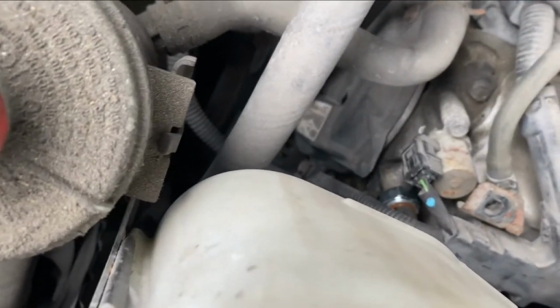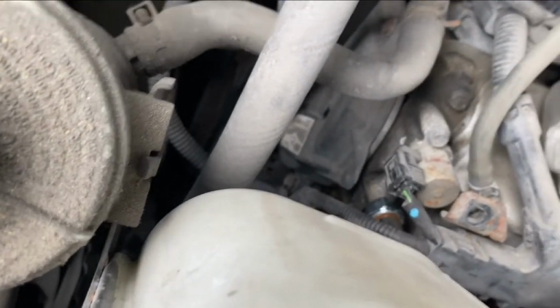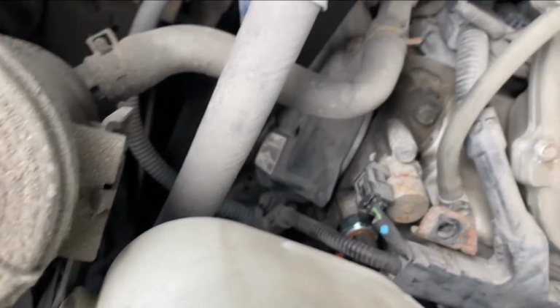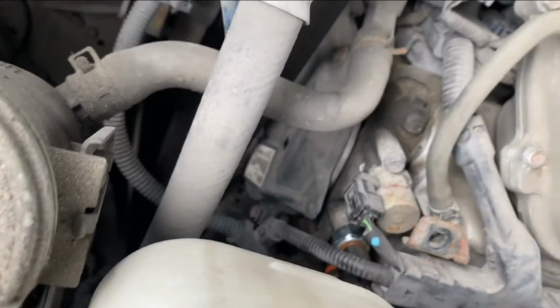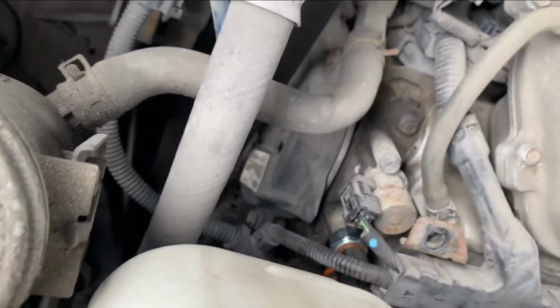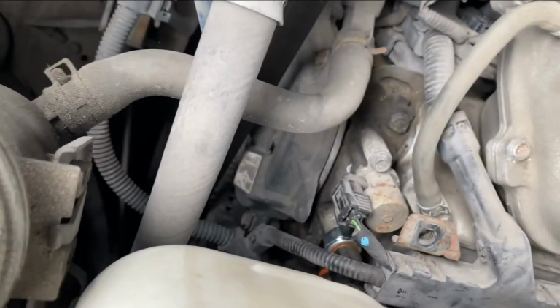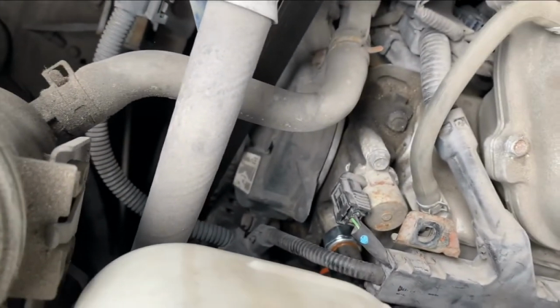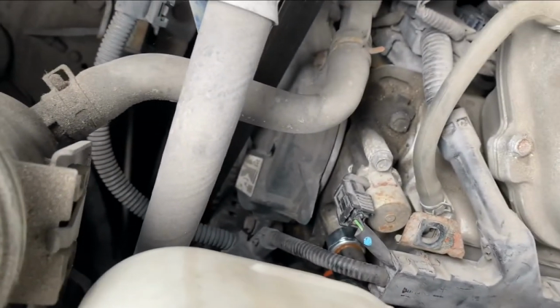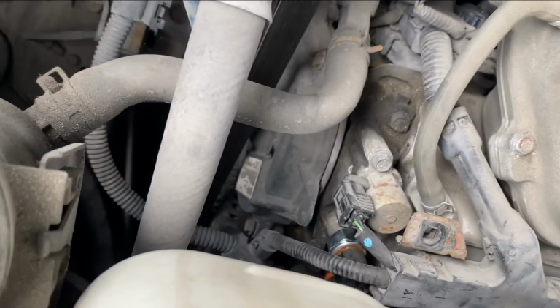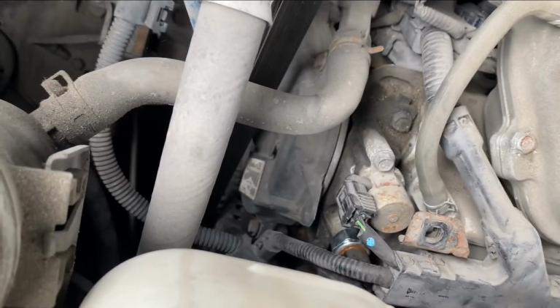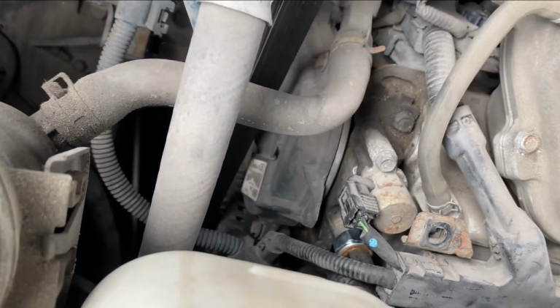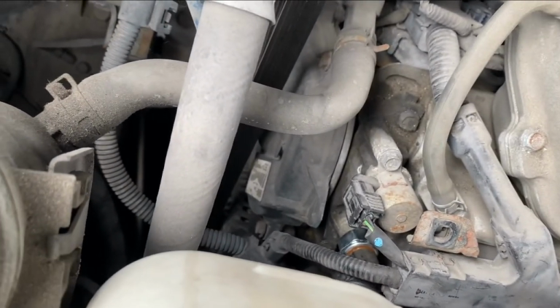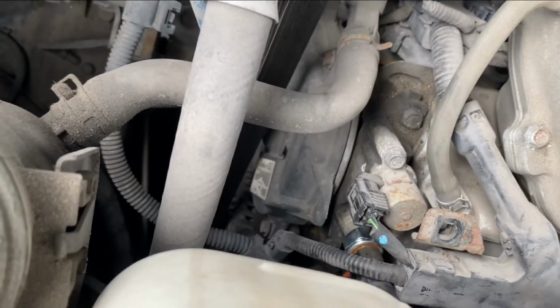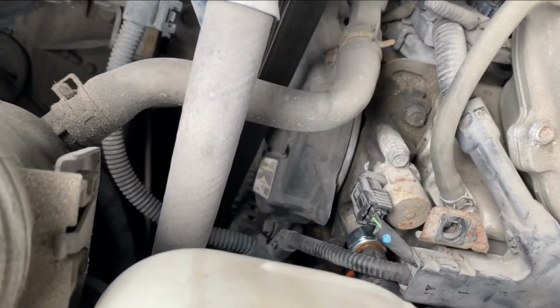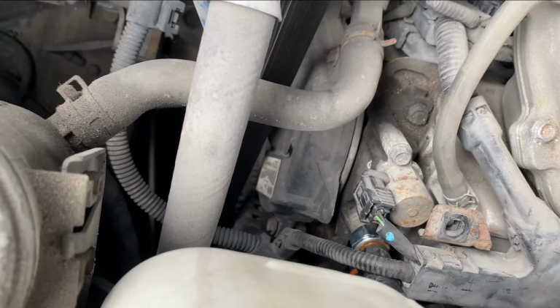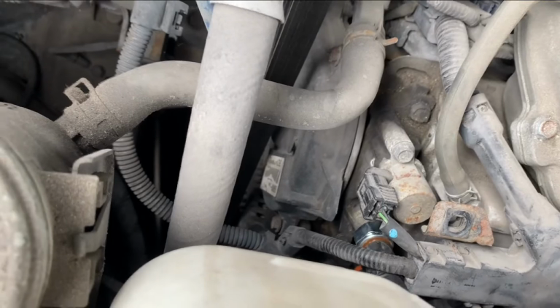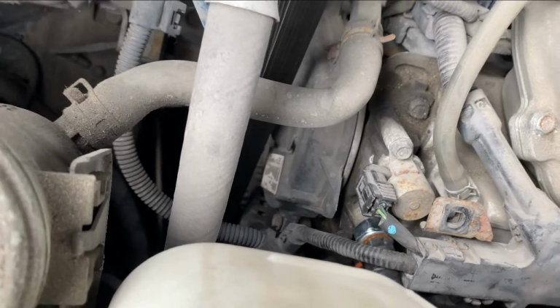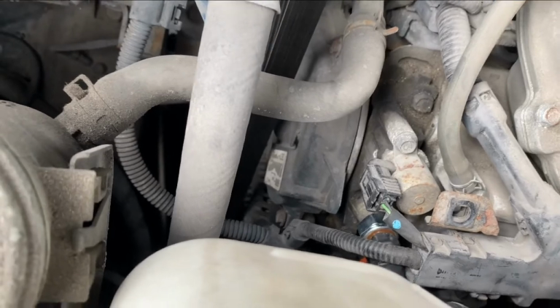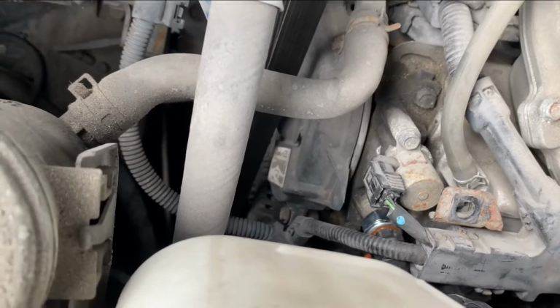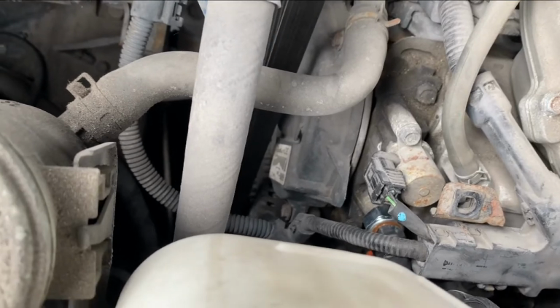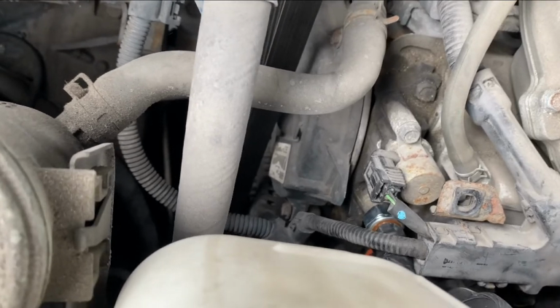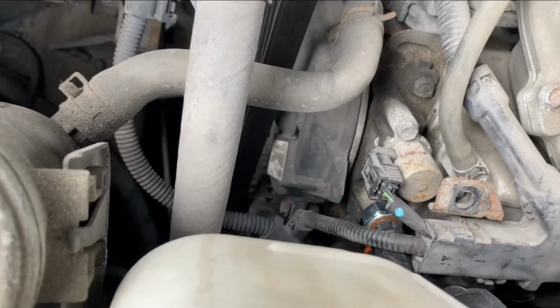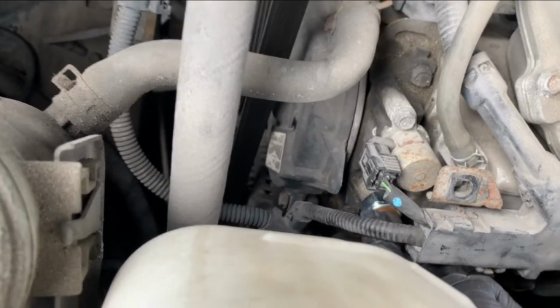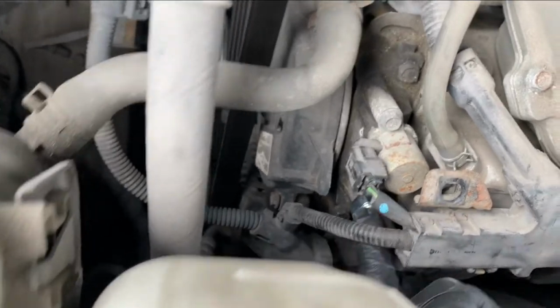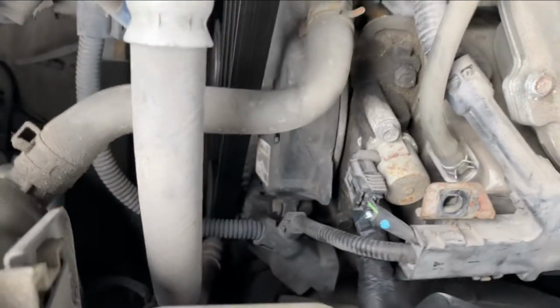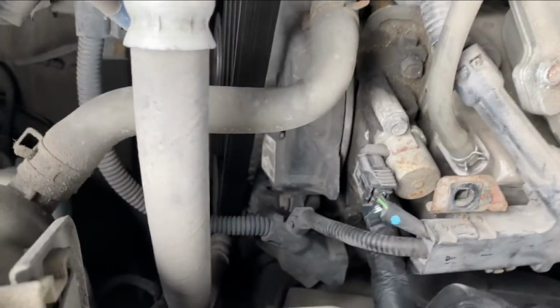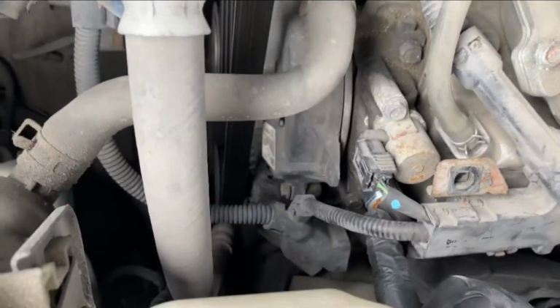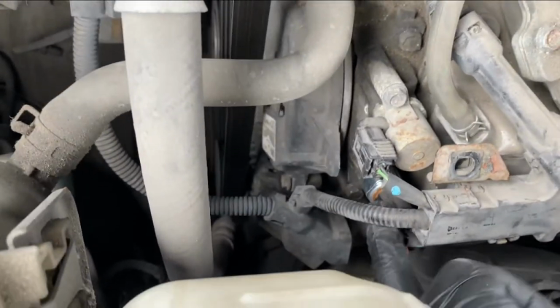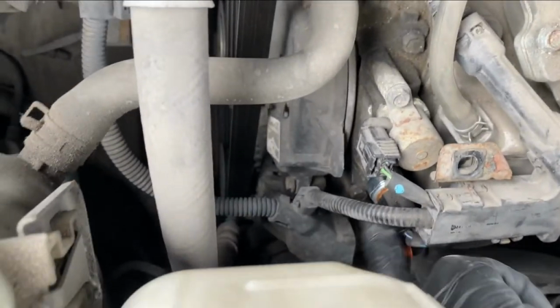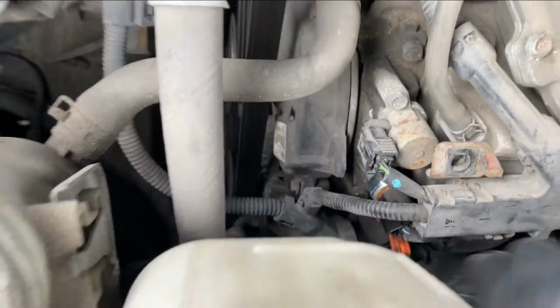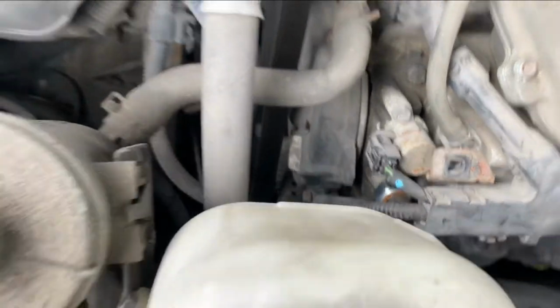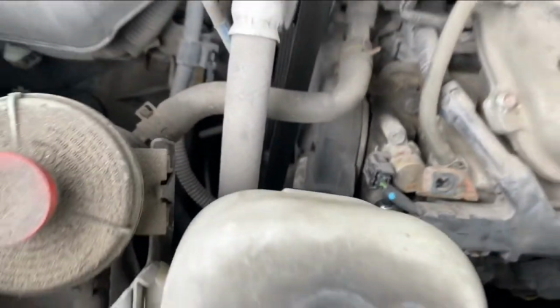You can see it's brand new — this one here is shiny. This one I changed.